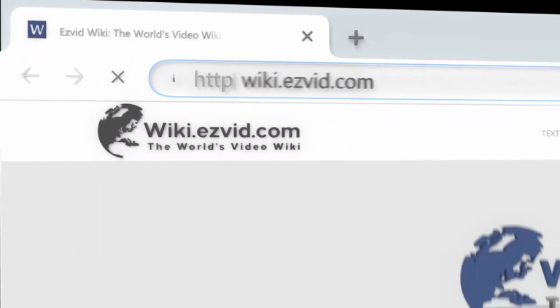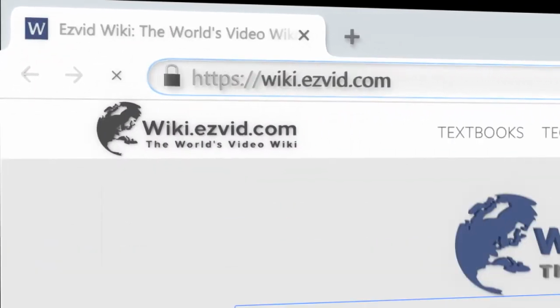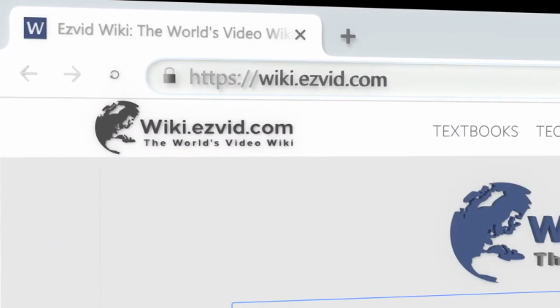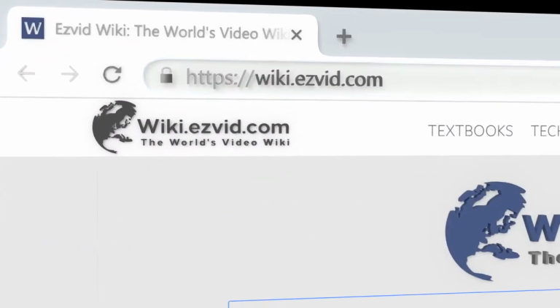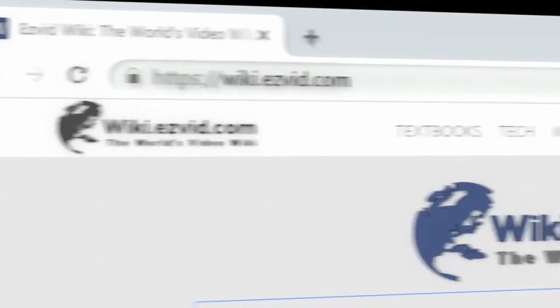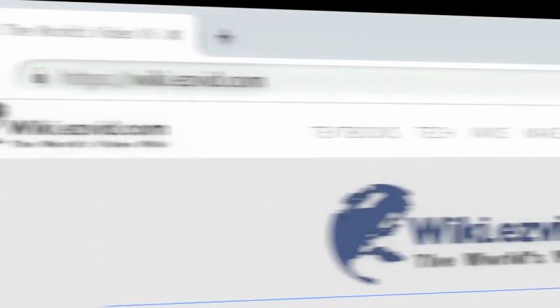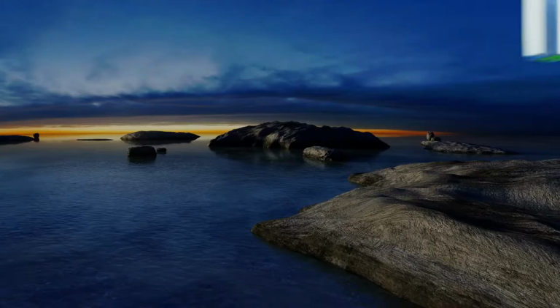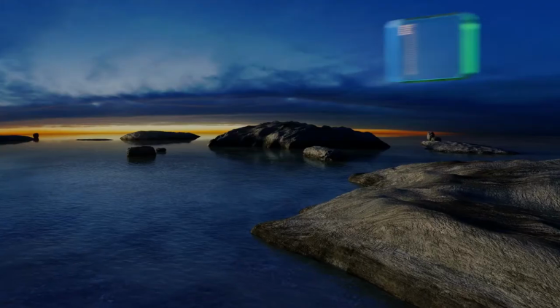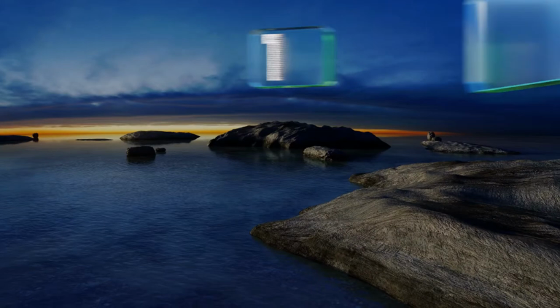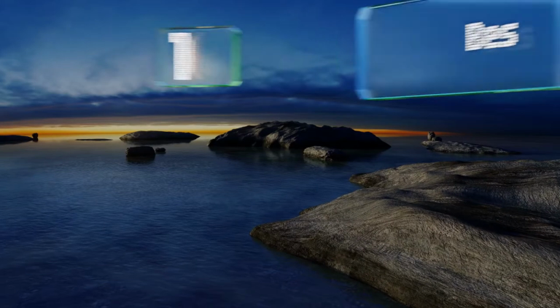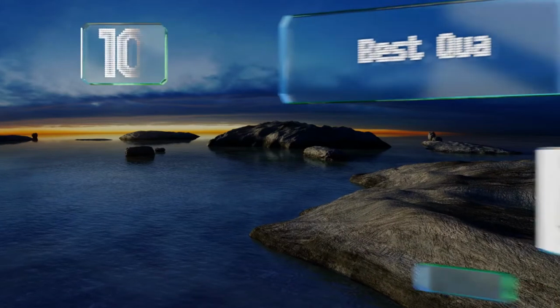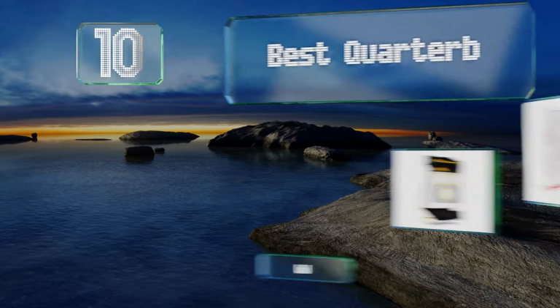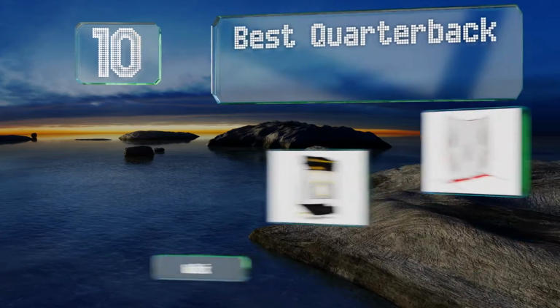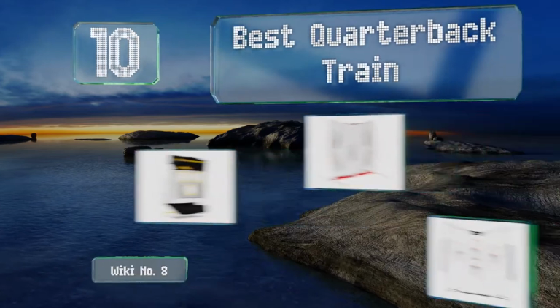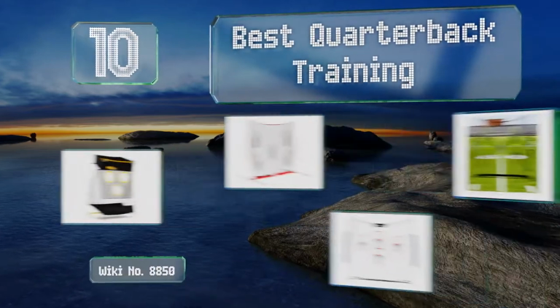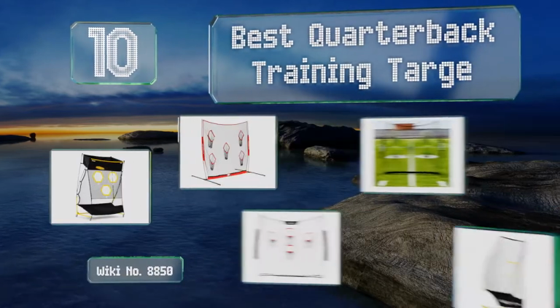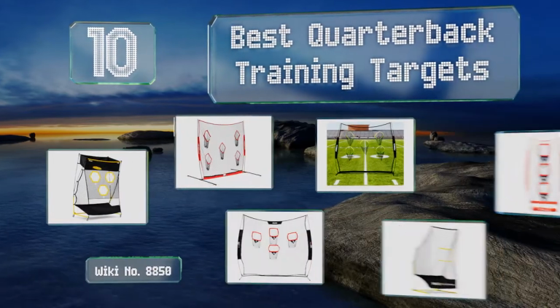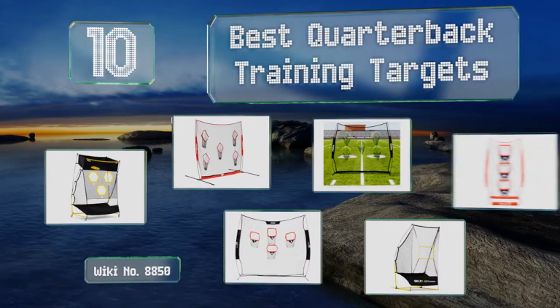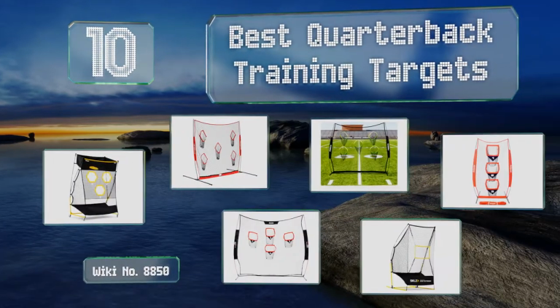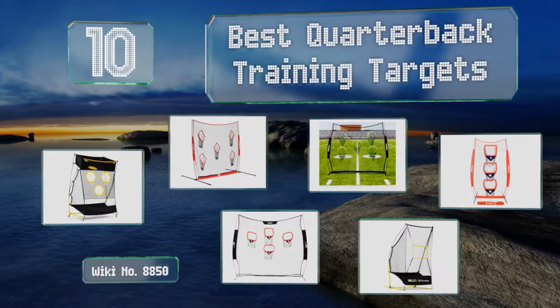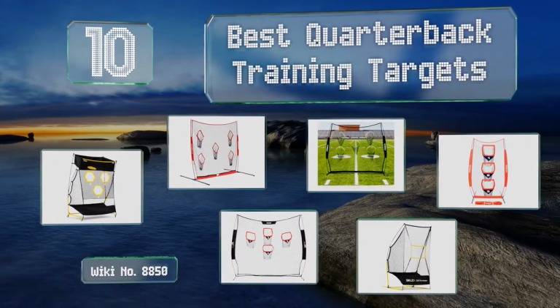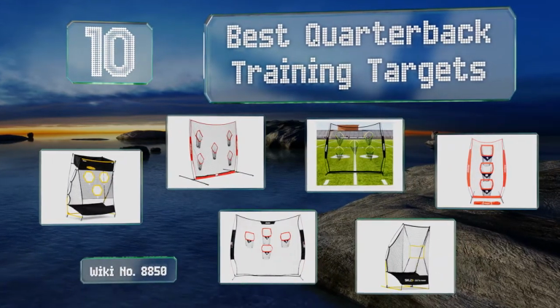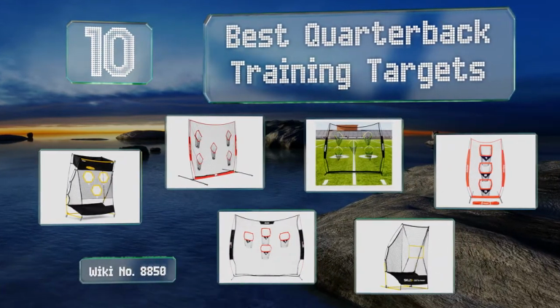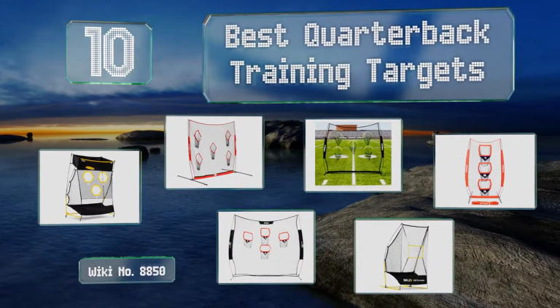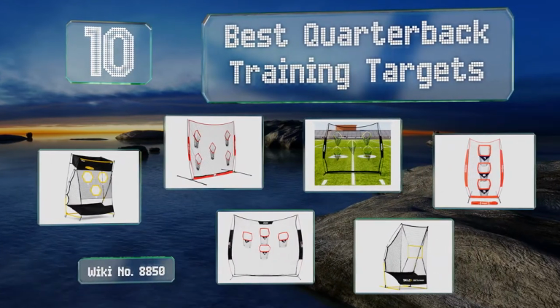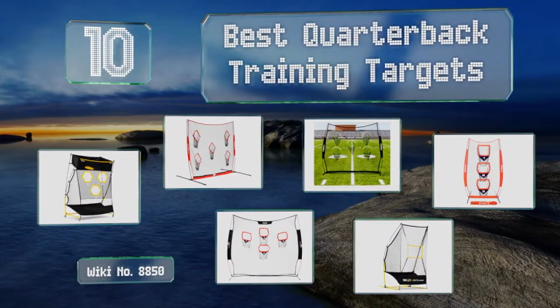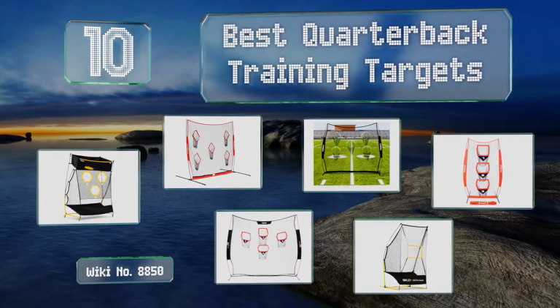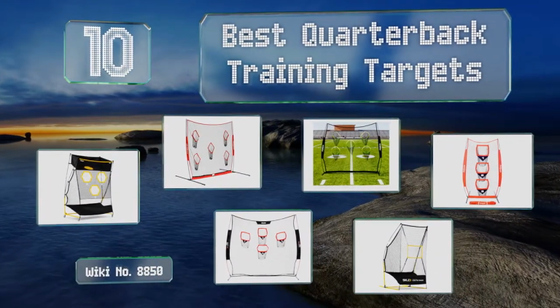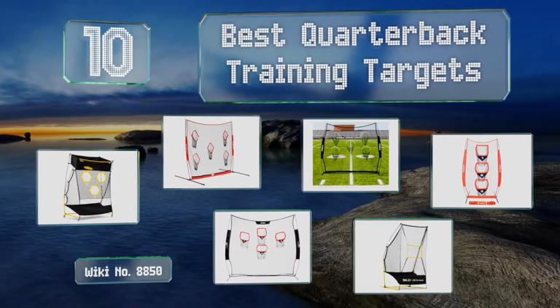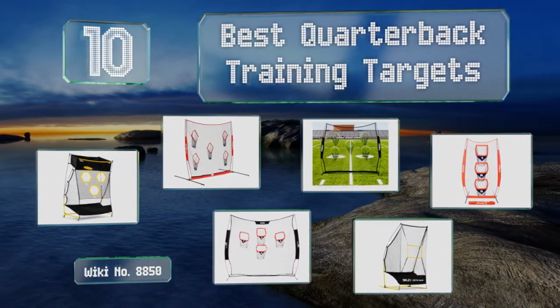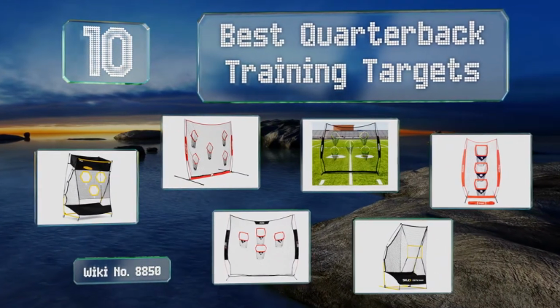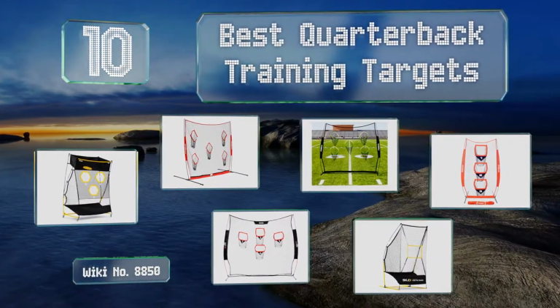EasyVid presents the 10 best quarterback training targets. Let's get started with the list.